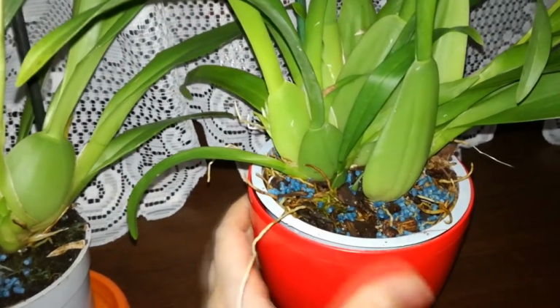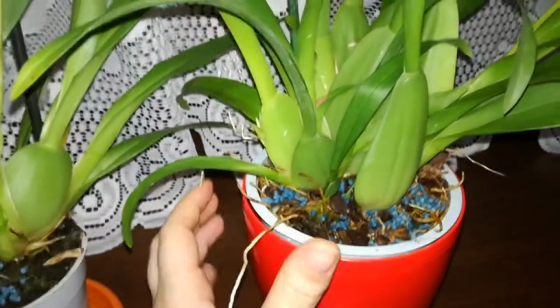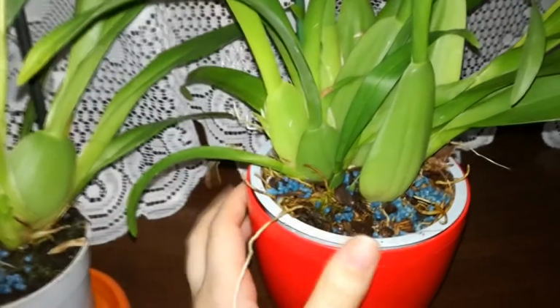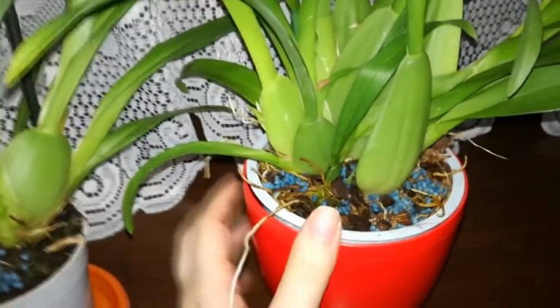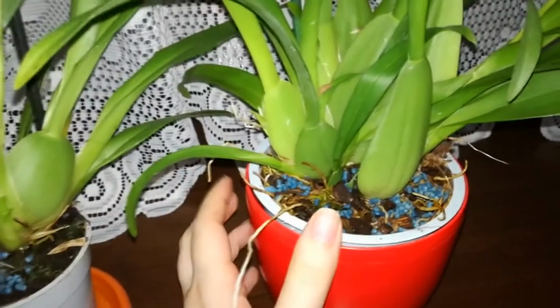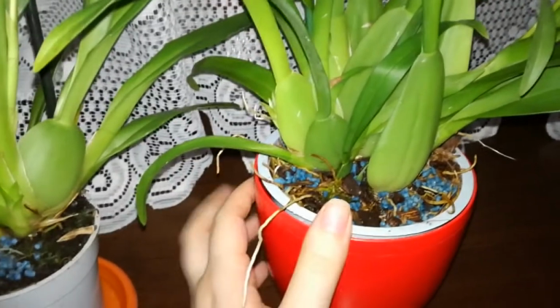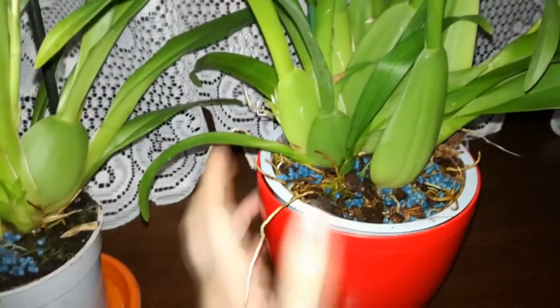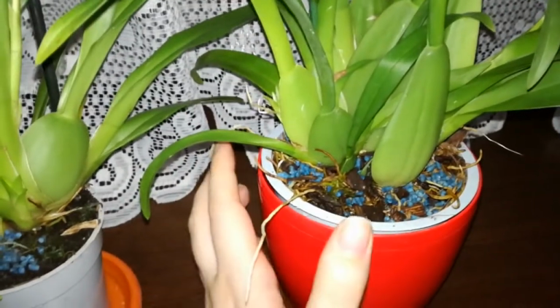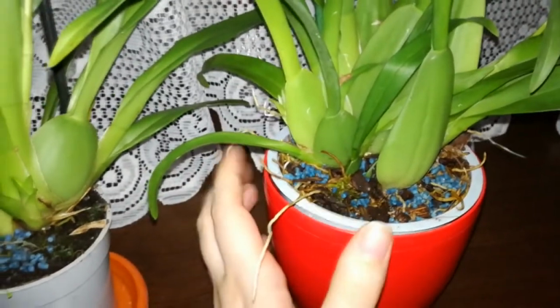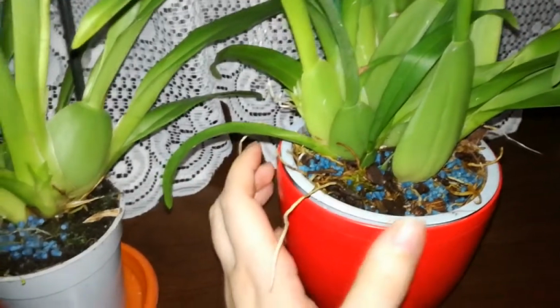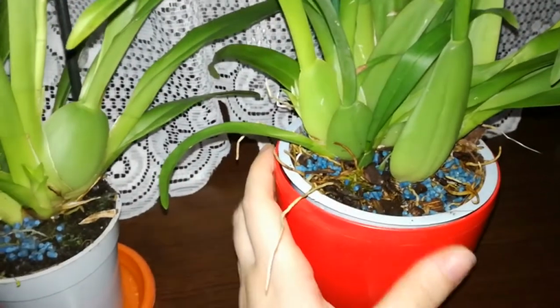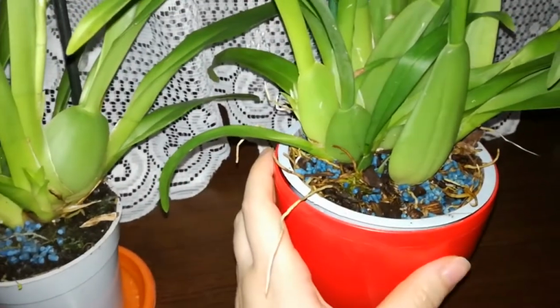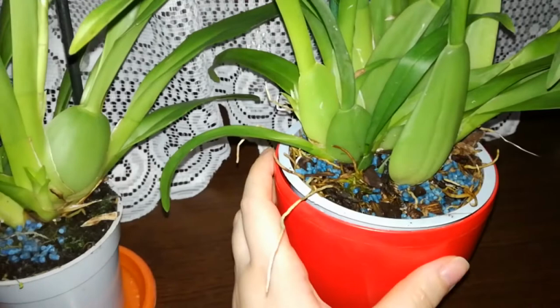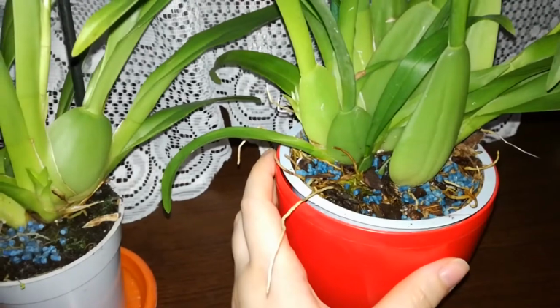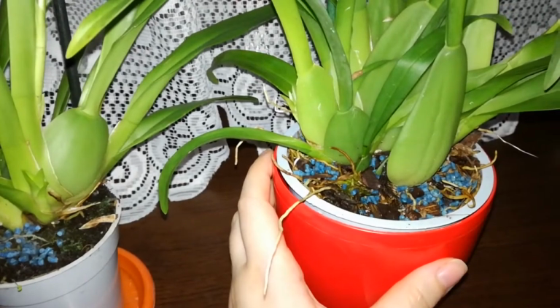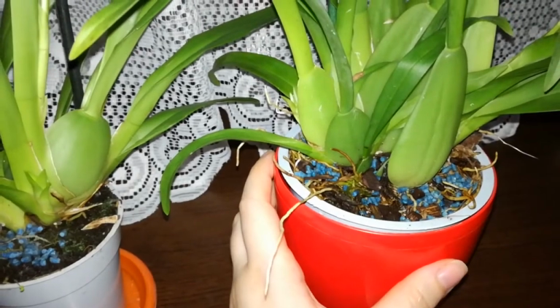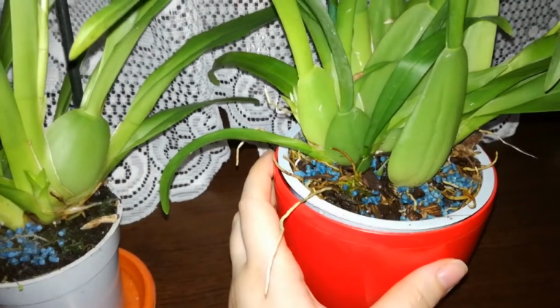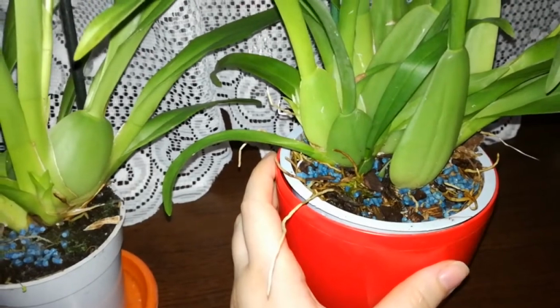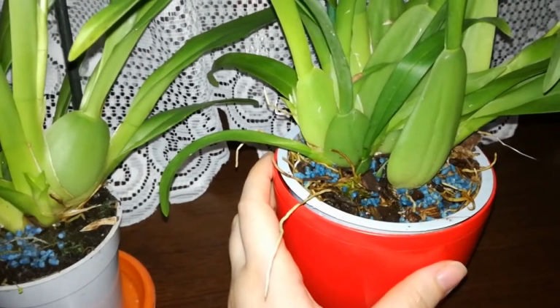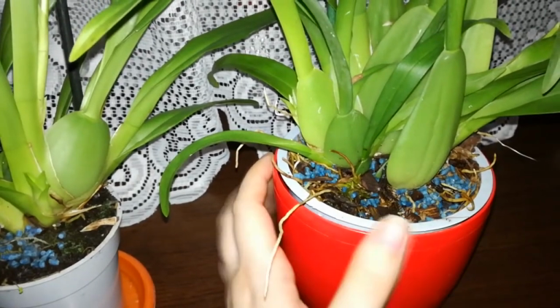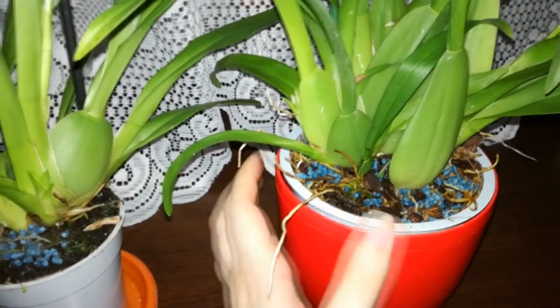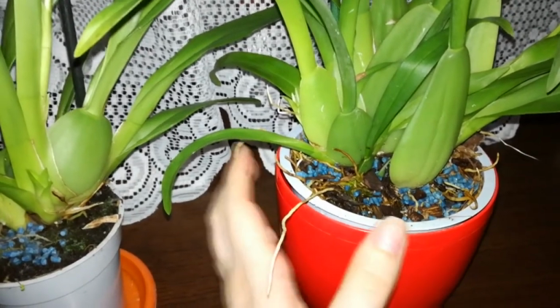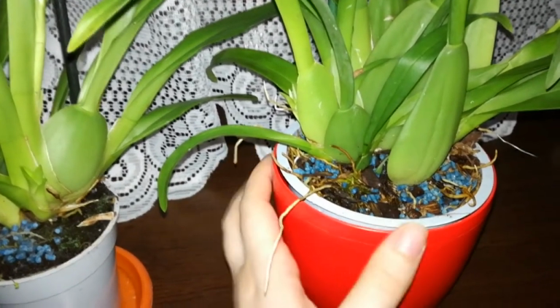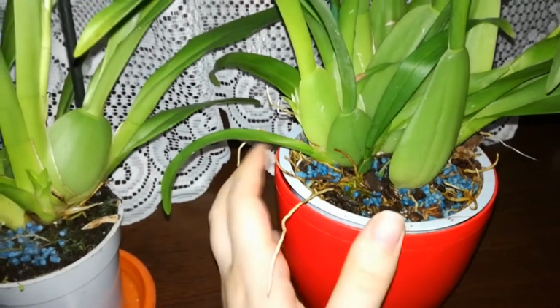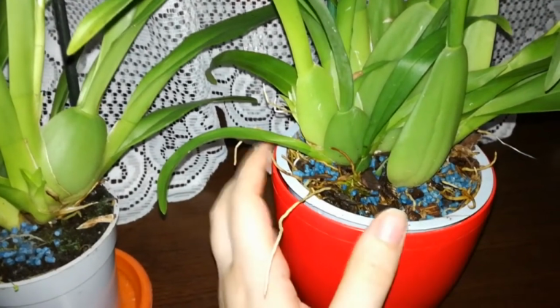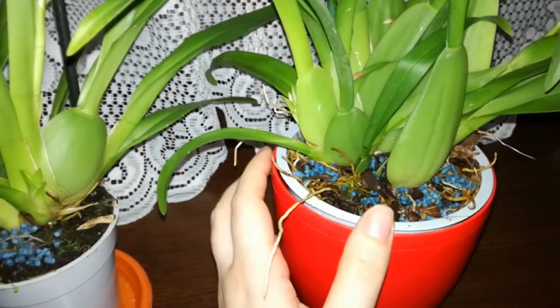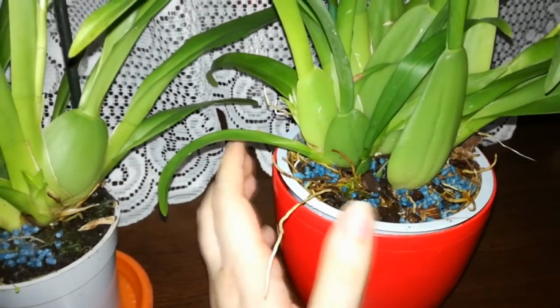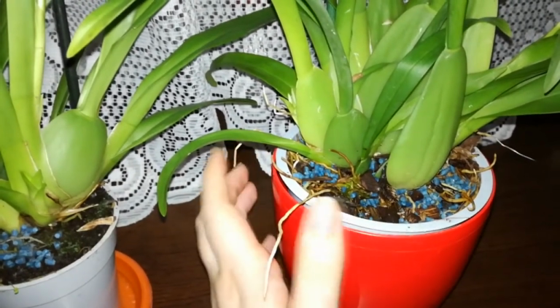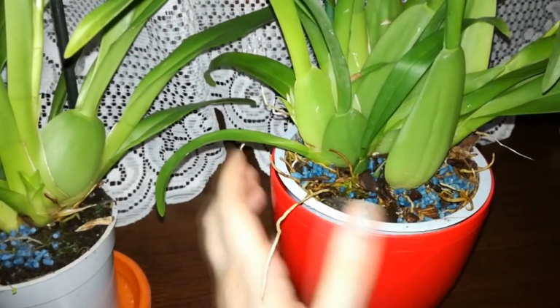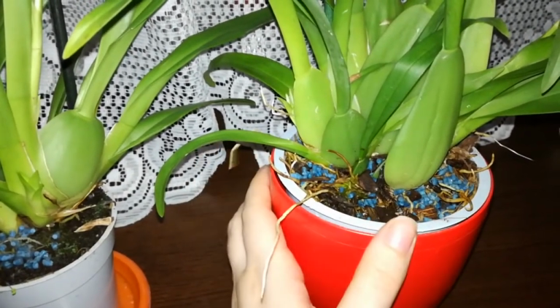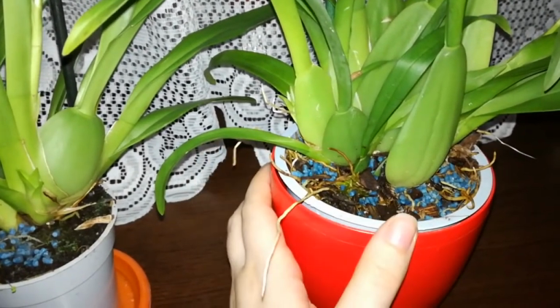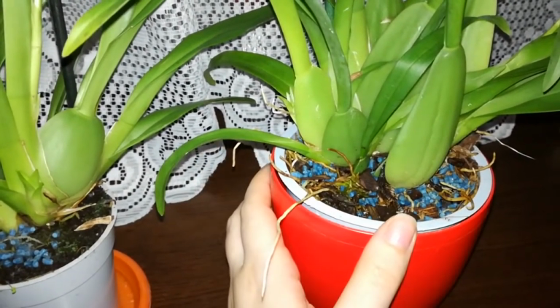We don't want that, so I will wait for the orchid to send out new roots before I repot it.